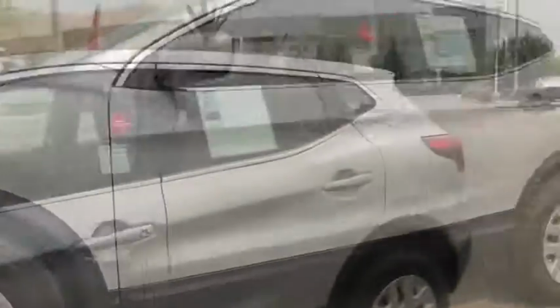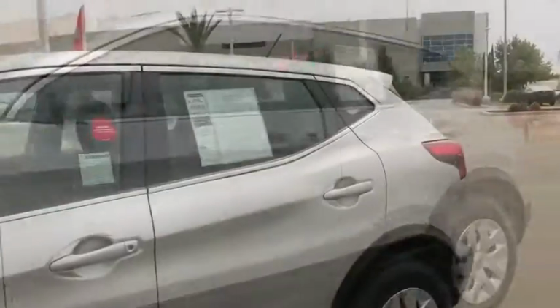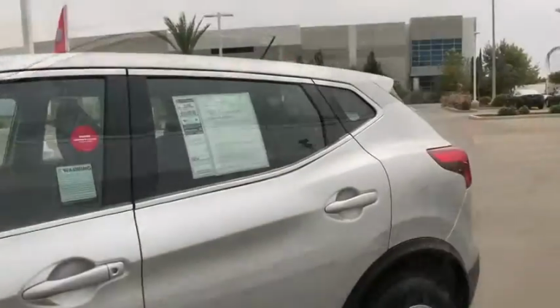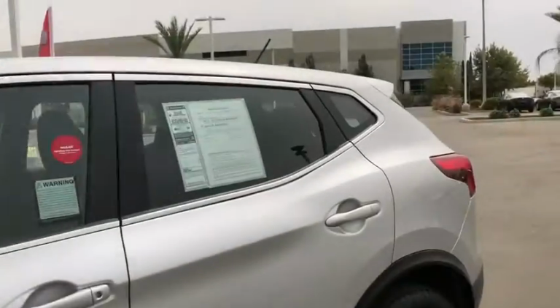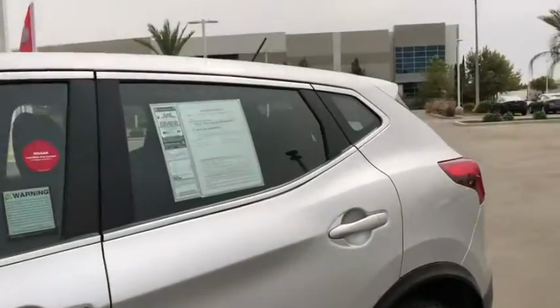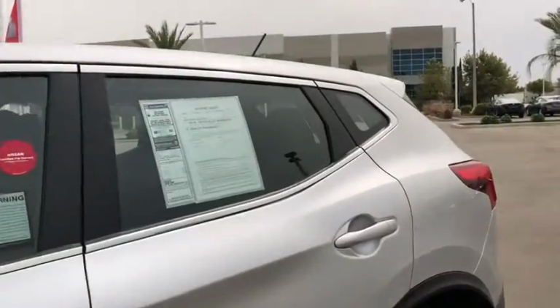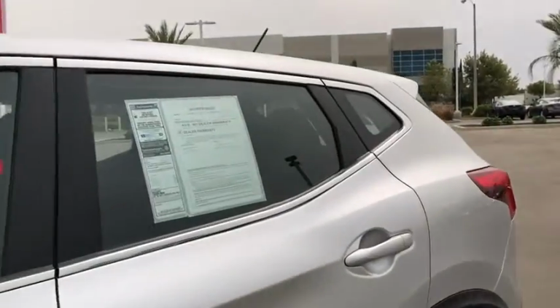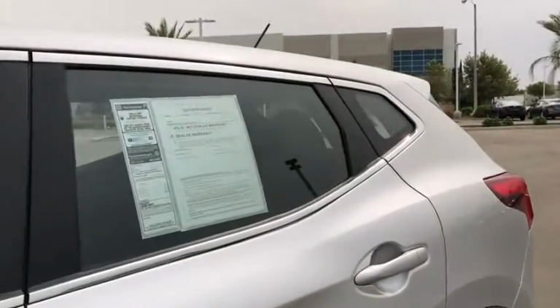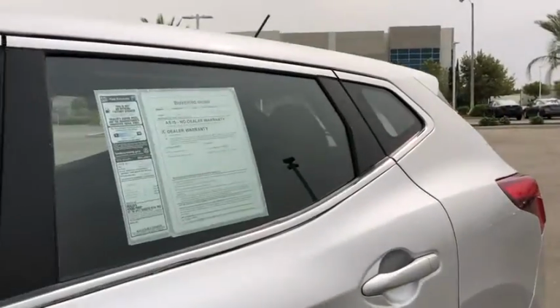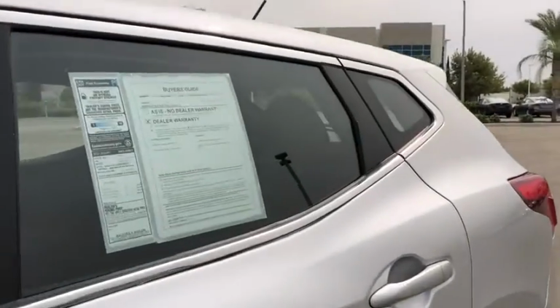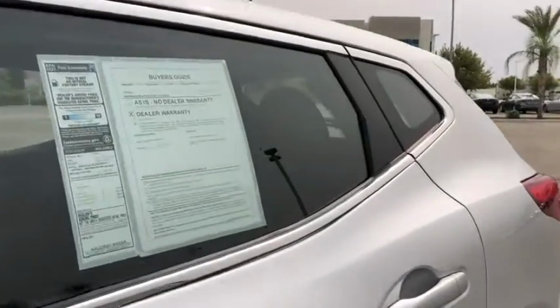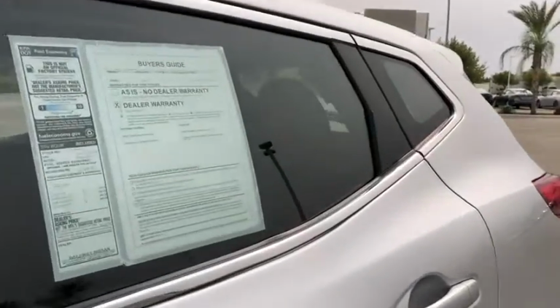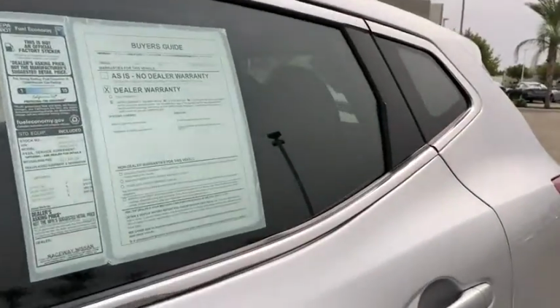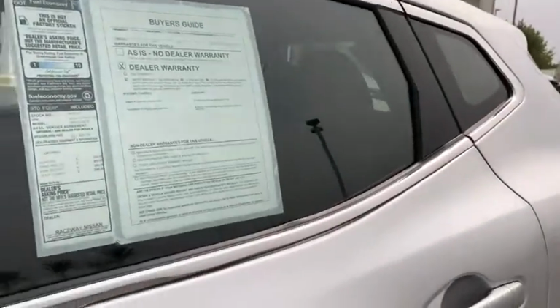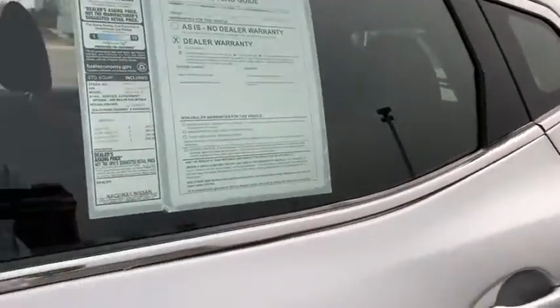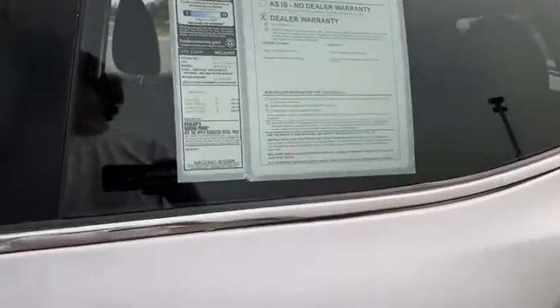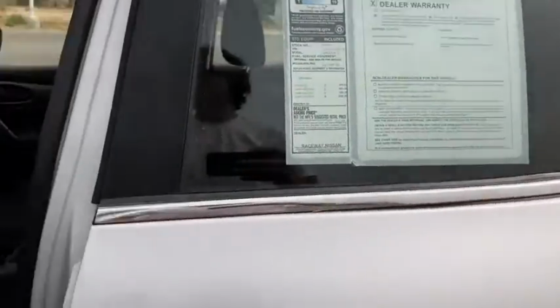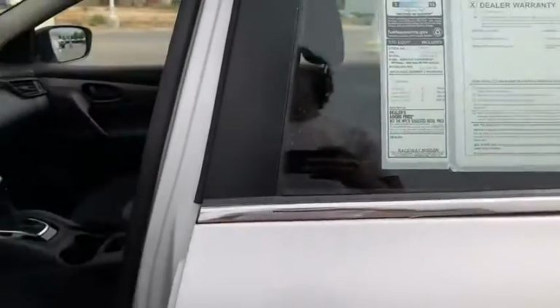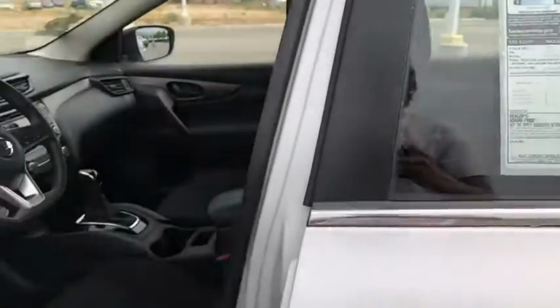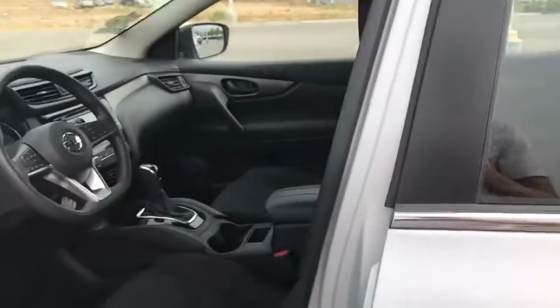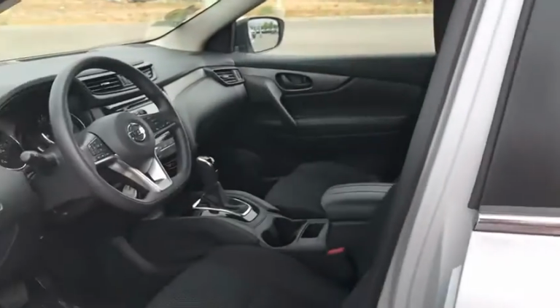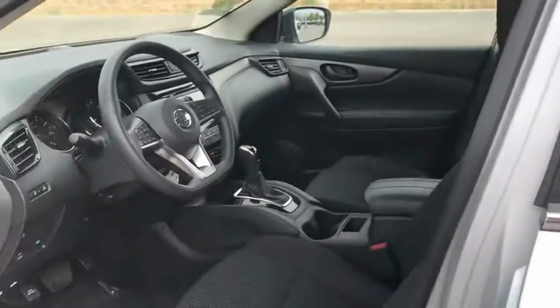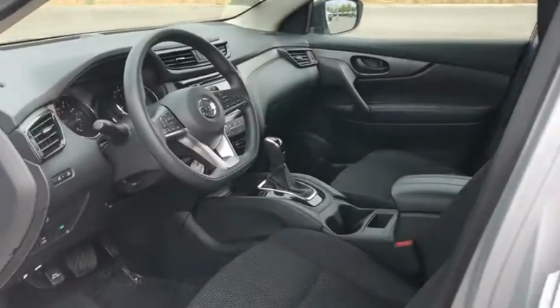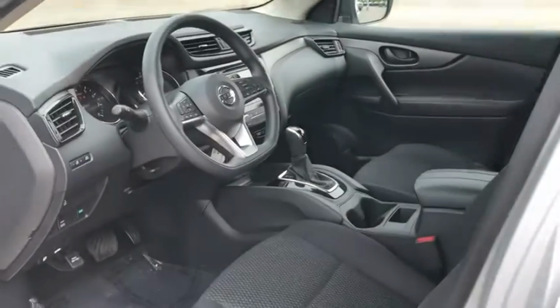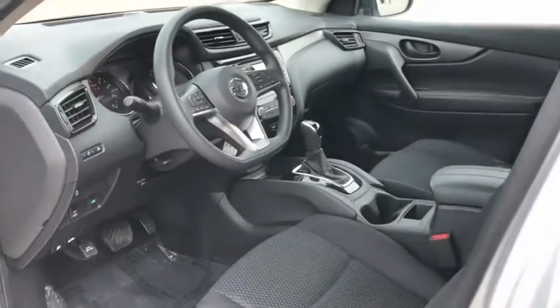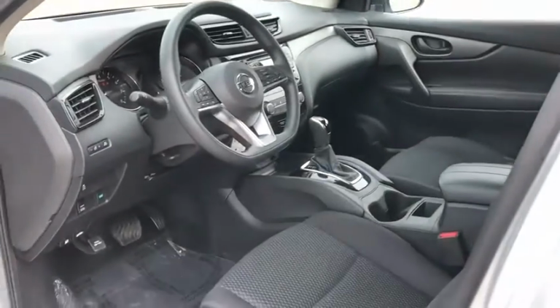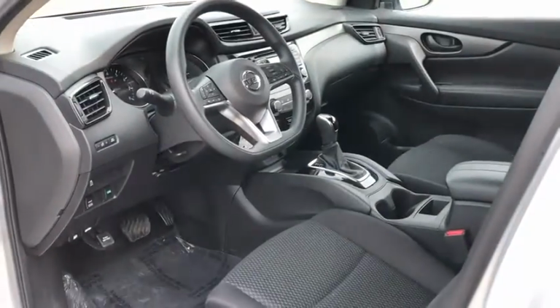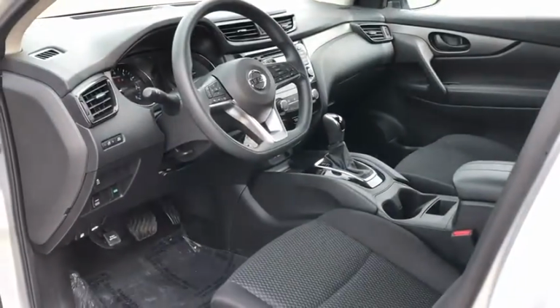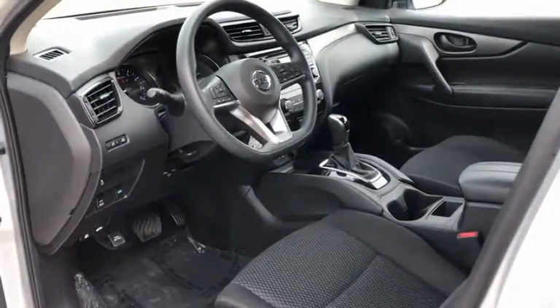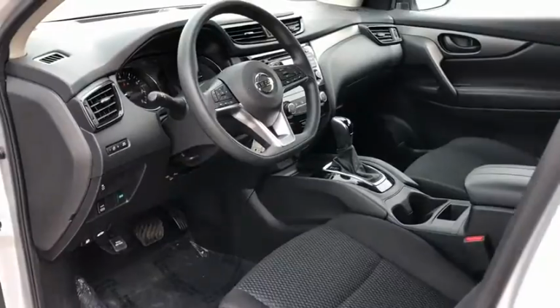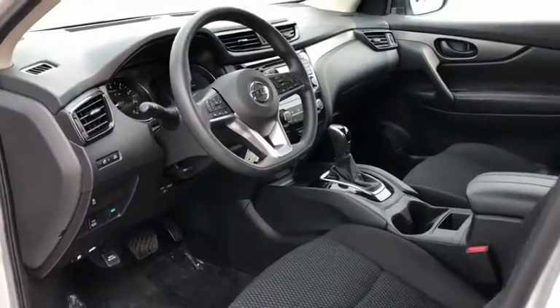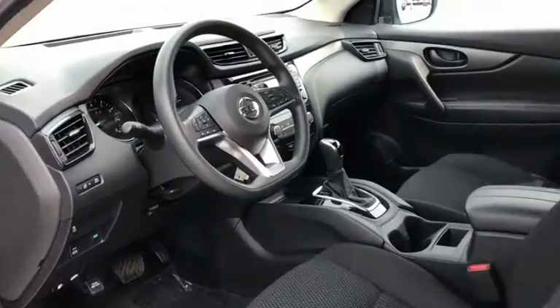Cloth seat trim, driver vanity mirror, front reading lamps. Your new ride is just a phone call away.